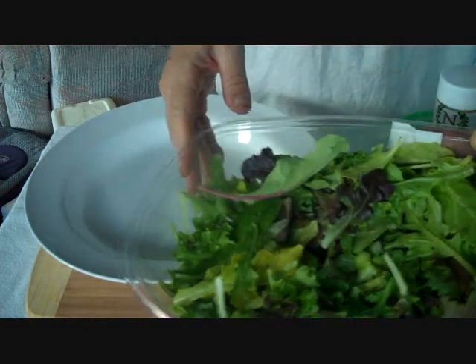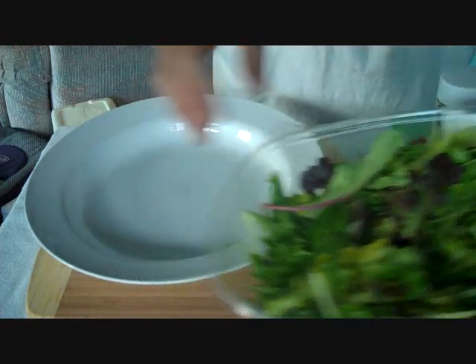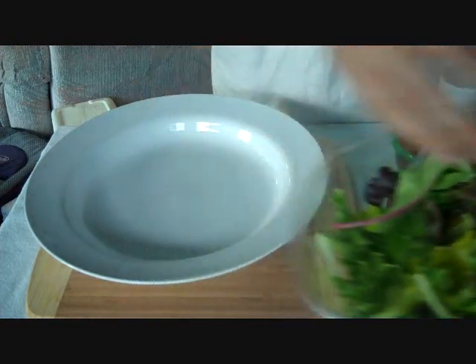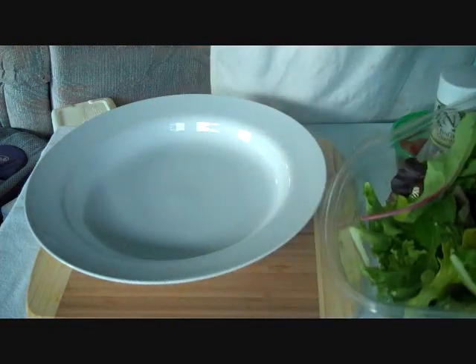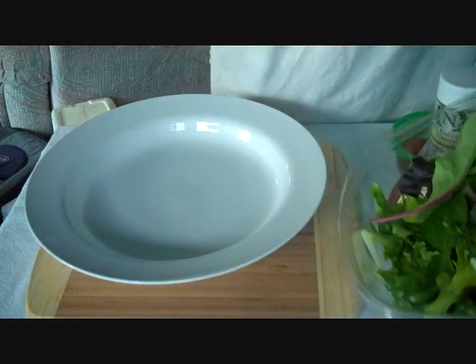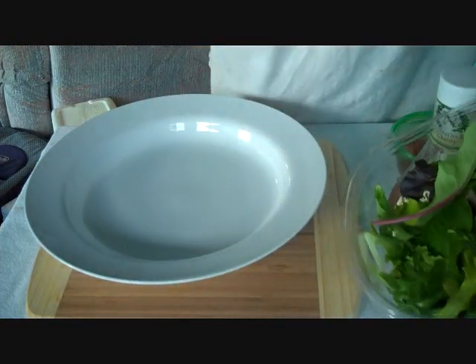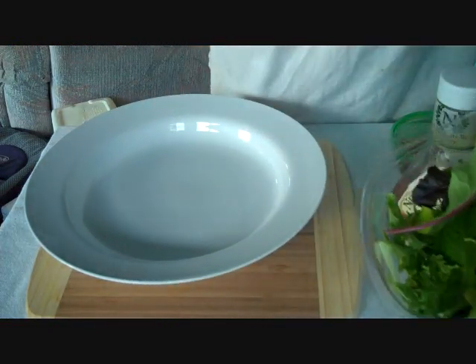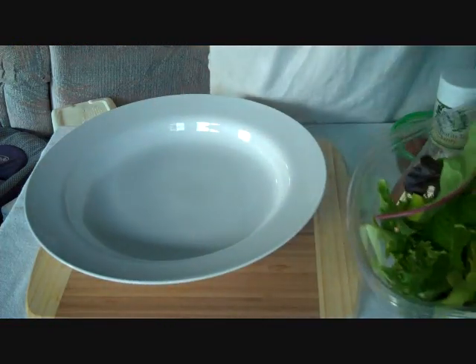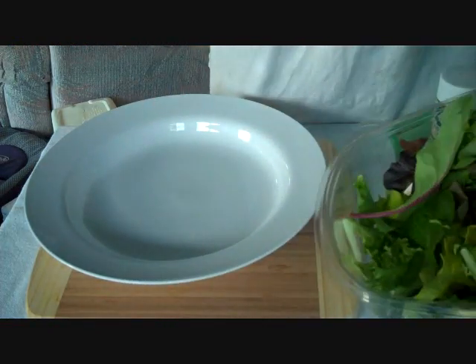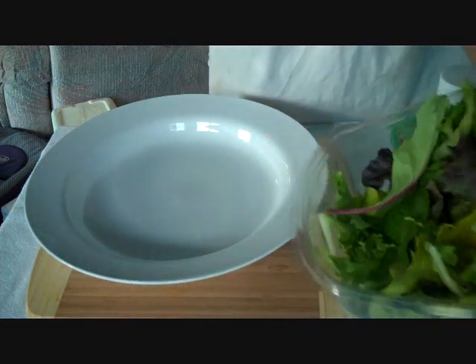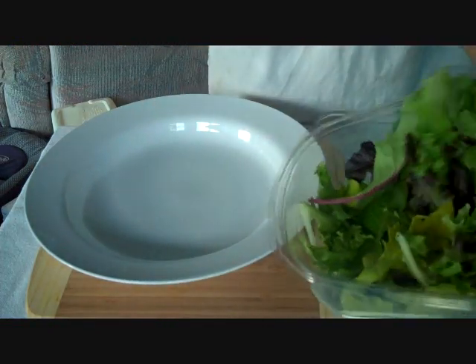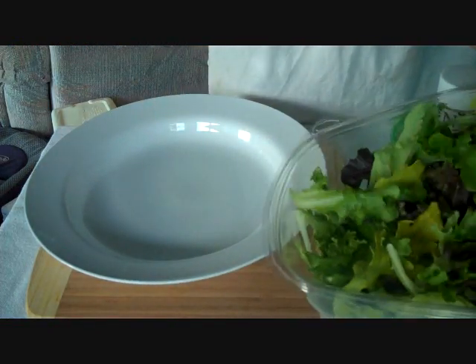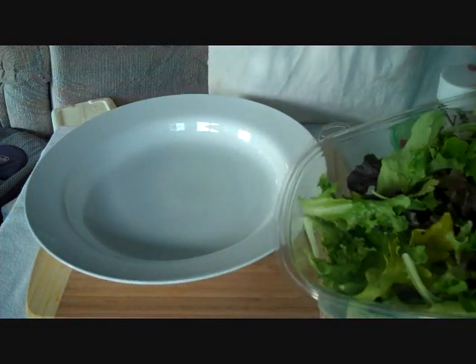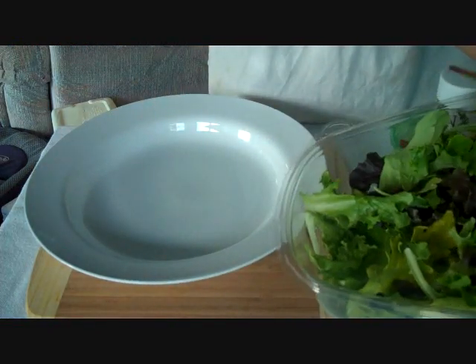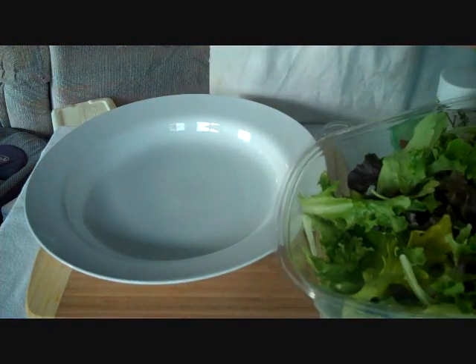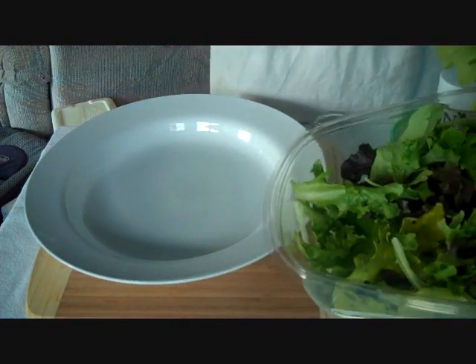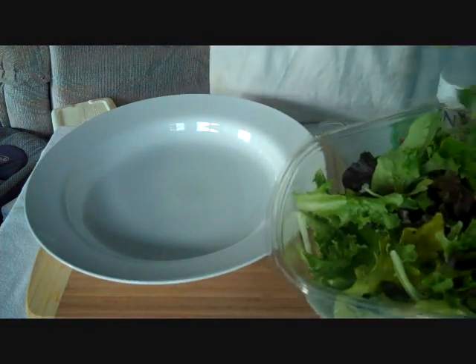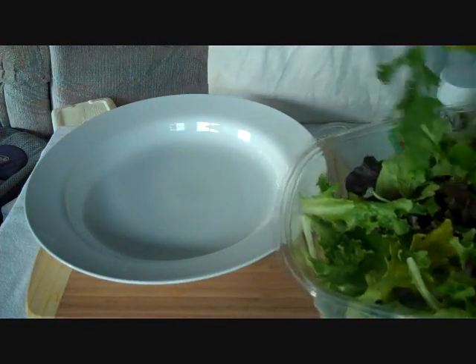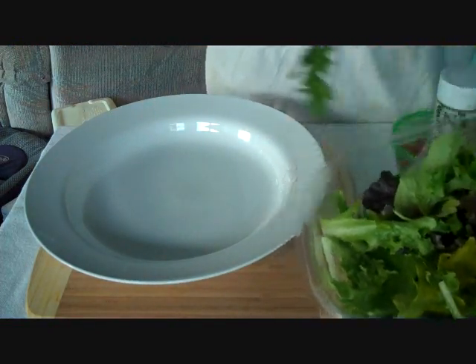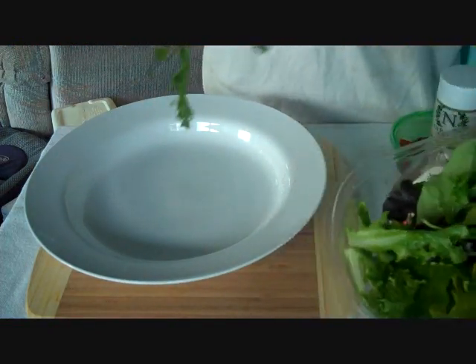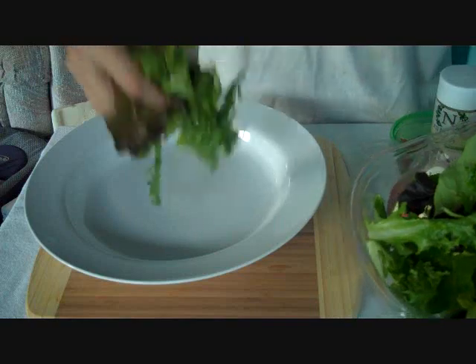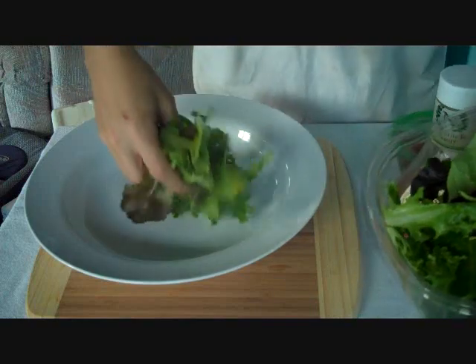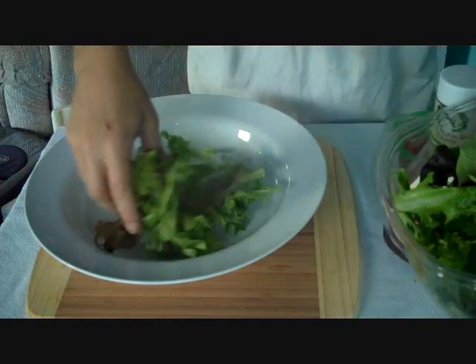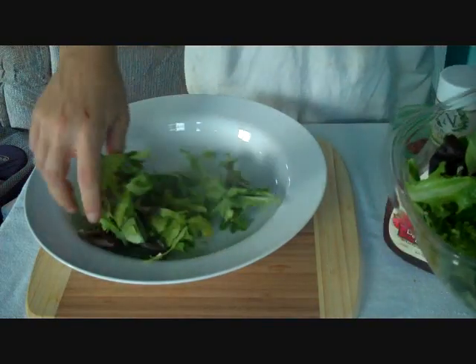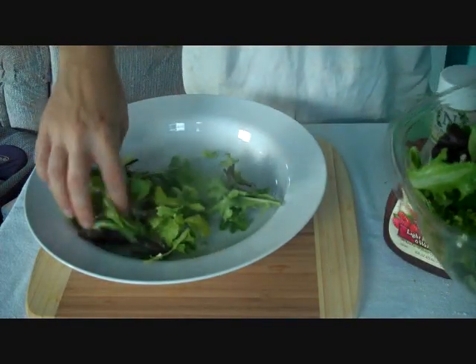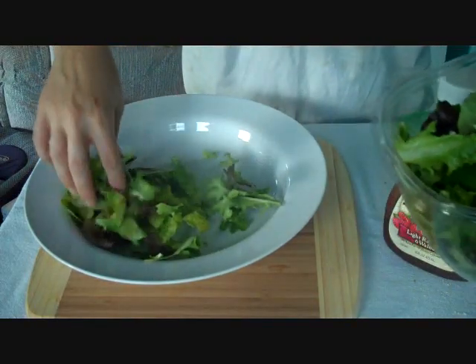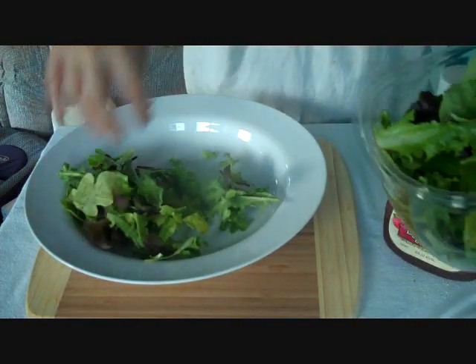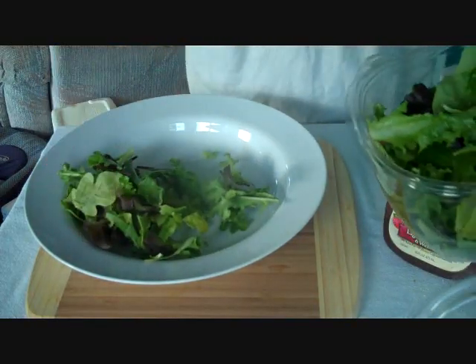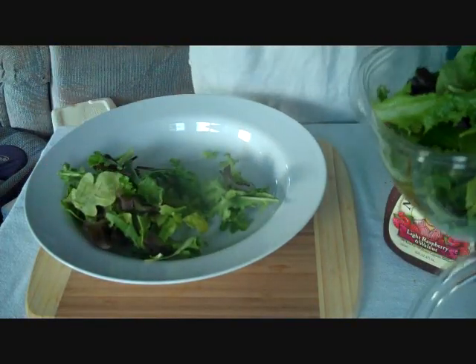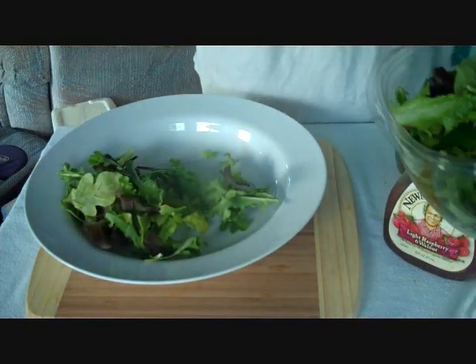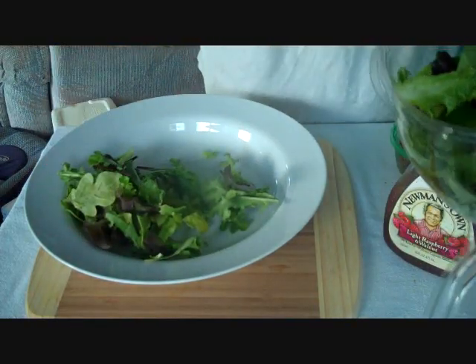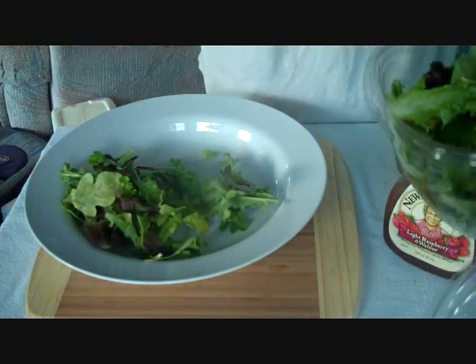Just taking the salad — the lettuce that I bought from the store — because lettuce is out of season here.